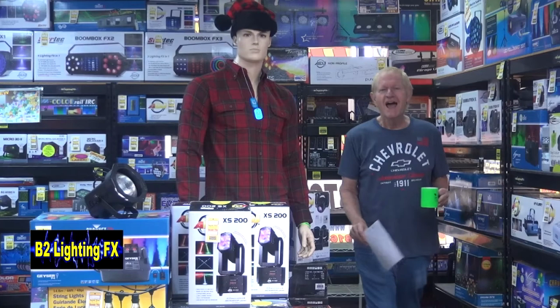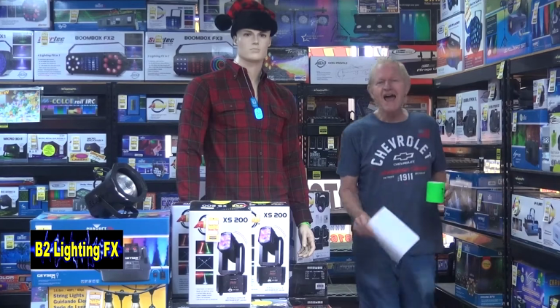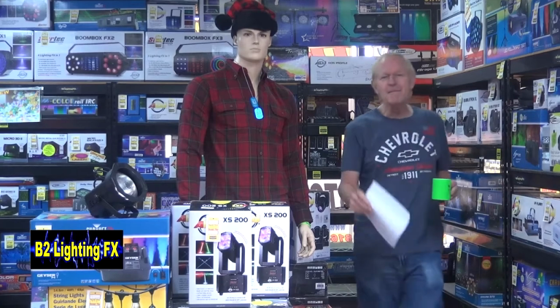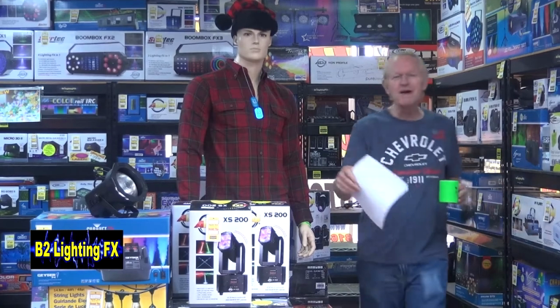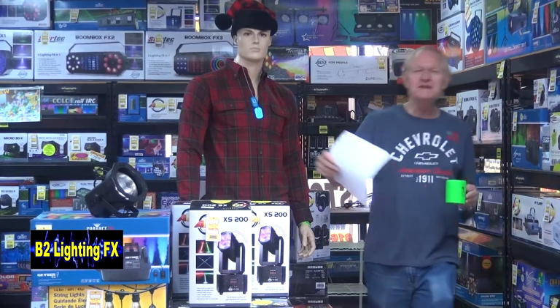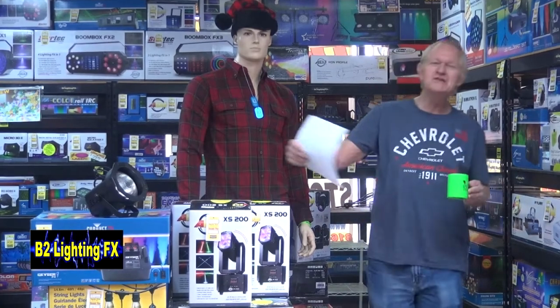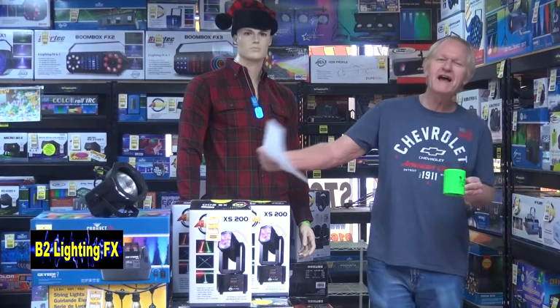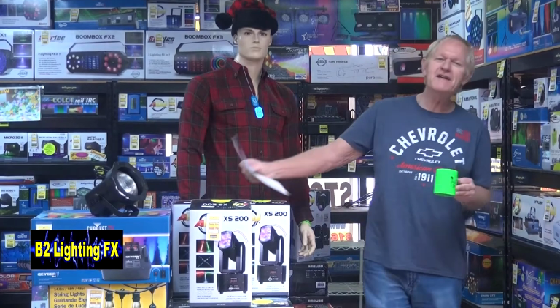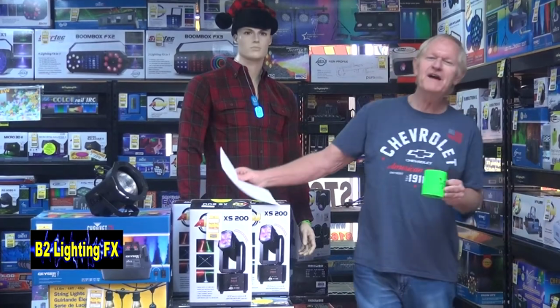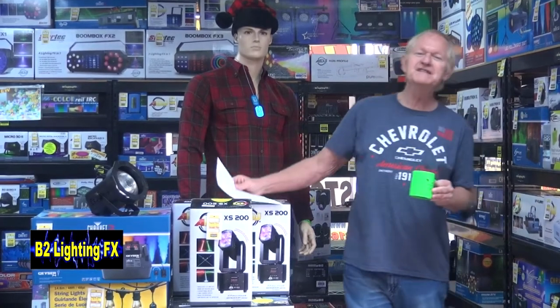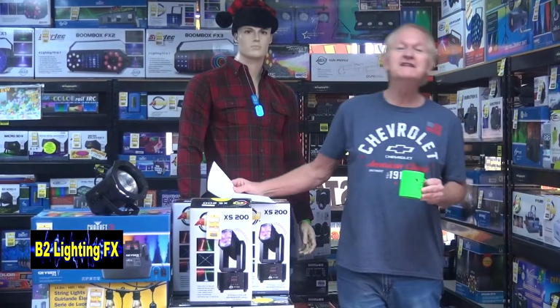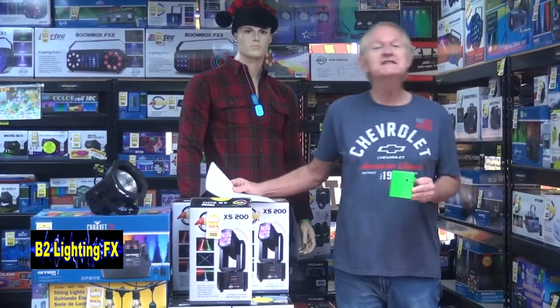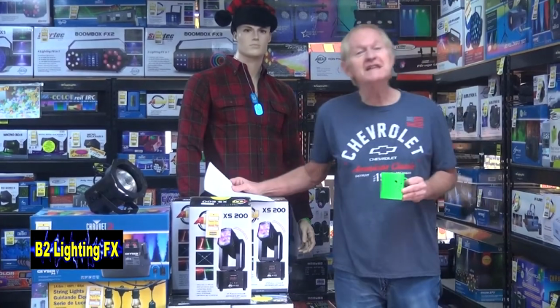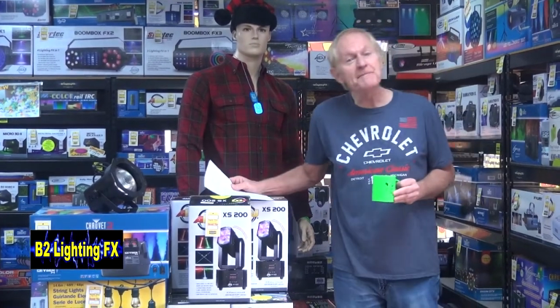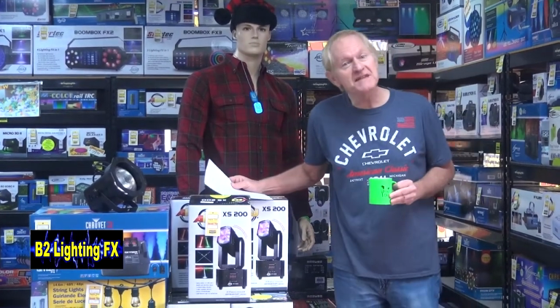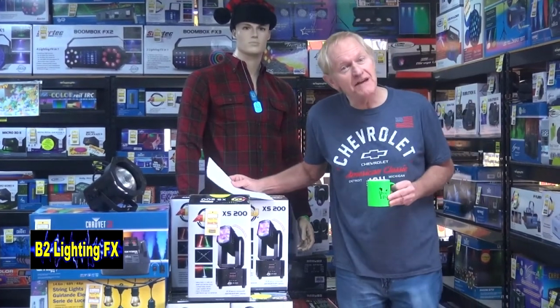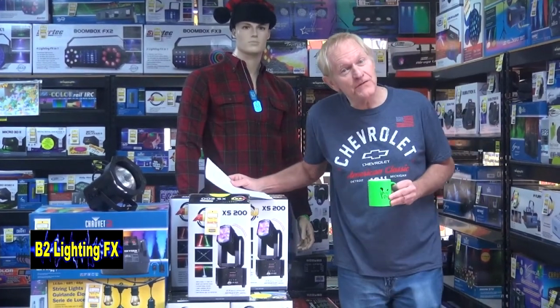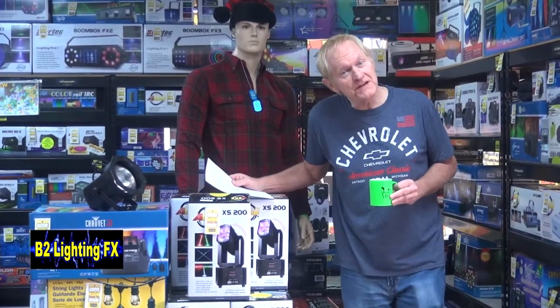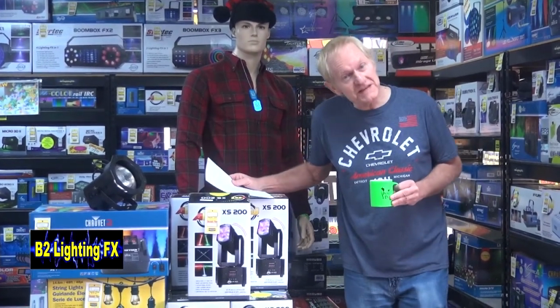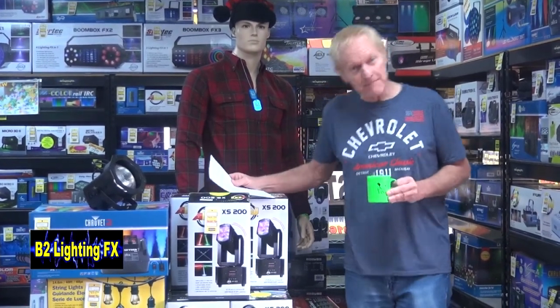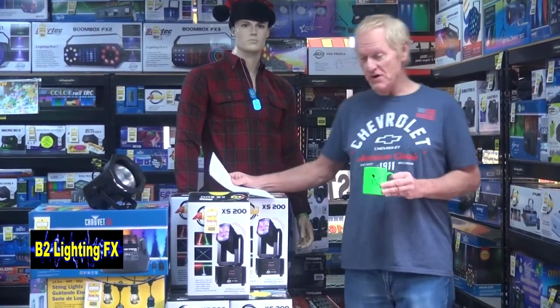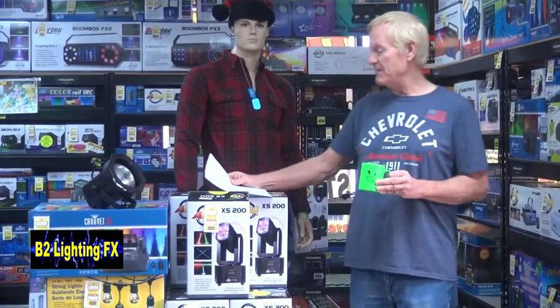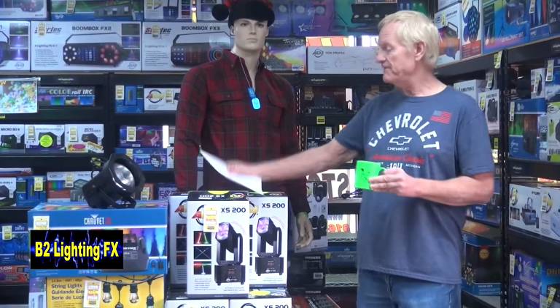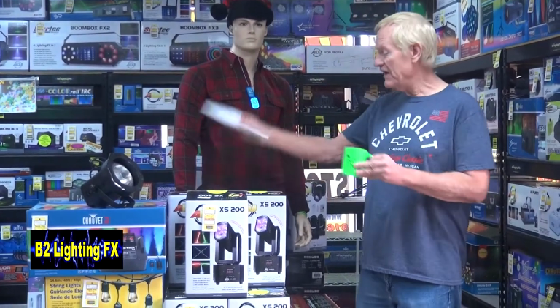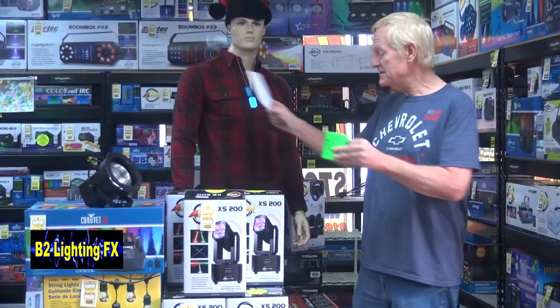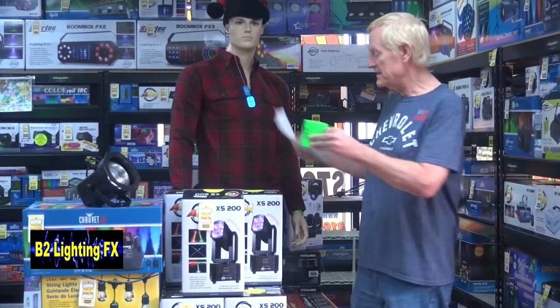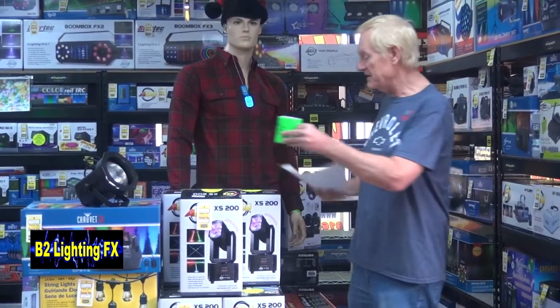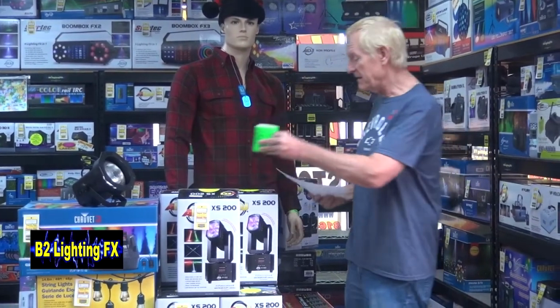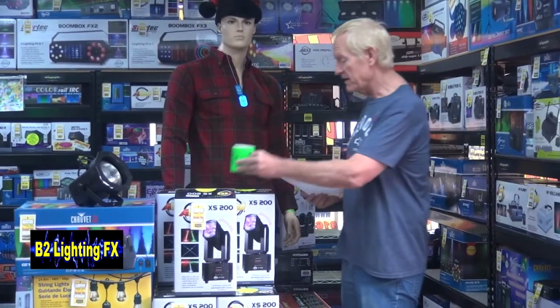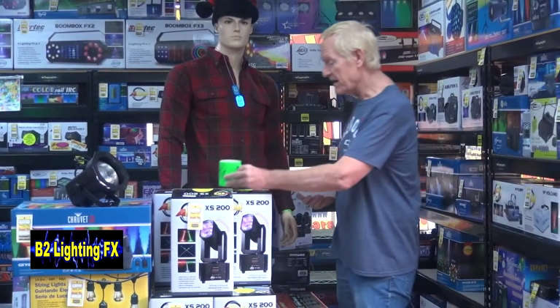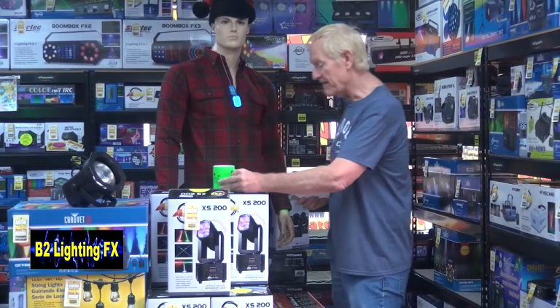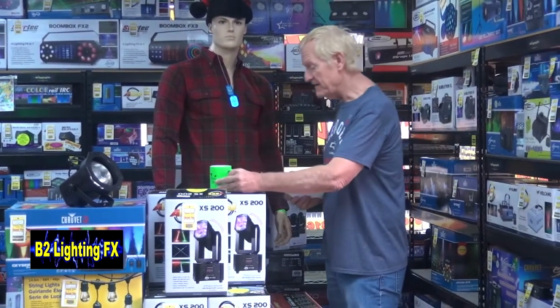Hey, I'm Michael B2LightingFX, and this is the top 10 for December. But first let me get rid of the coffee.